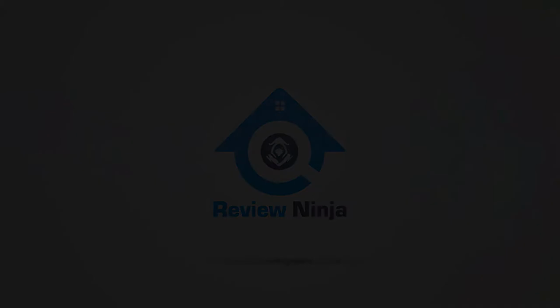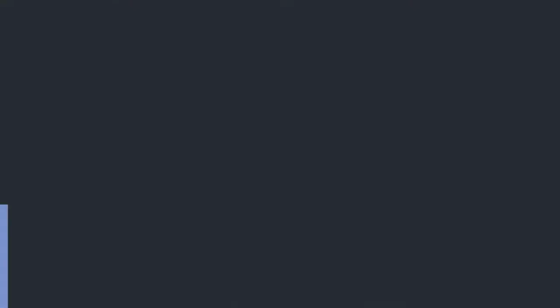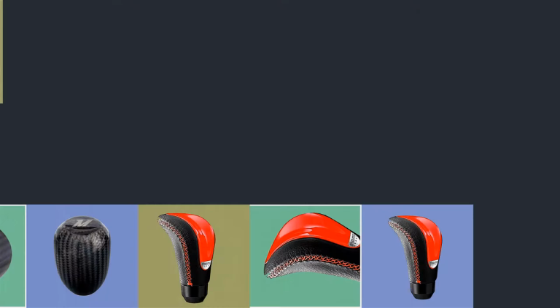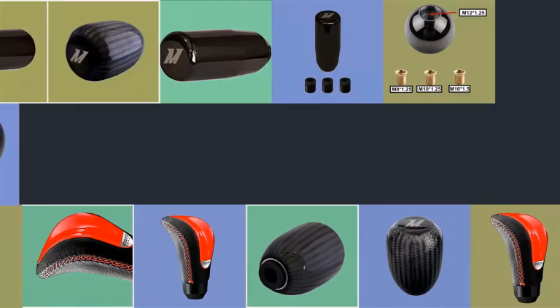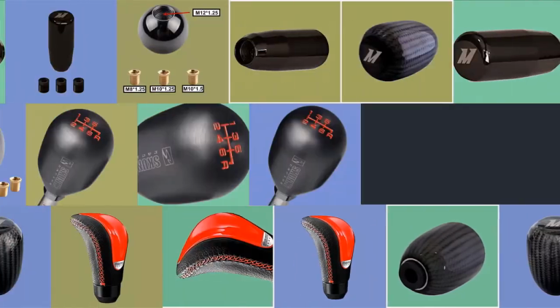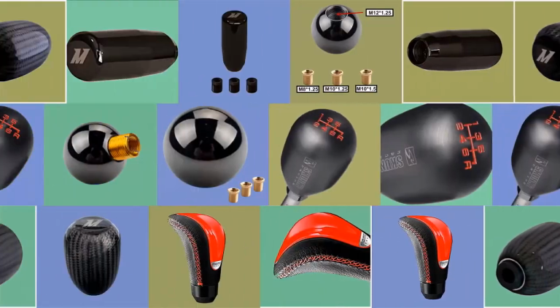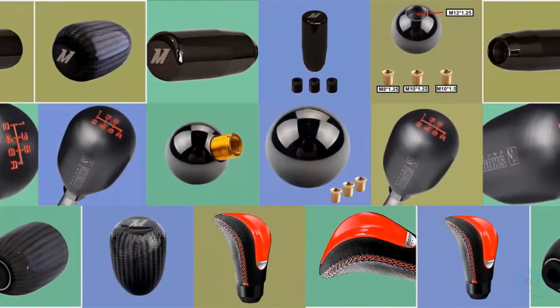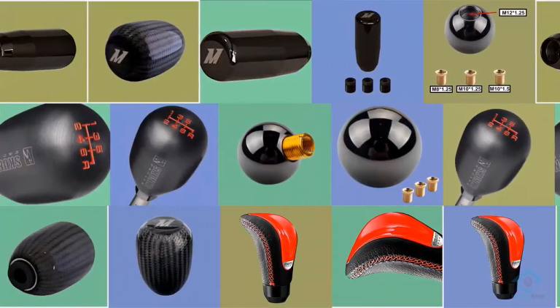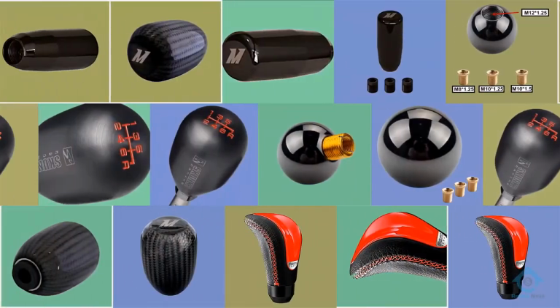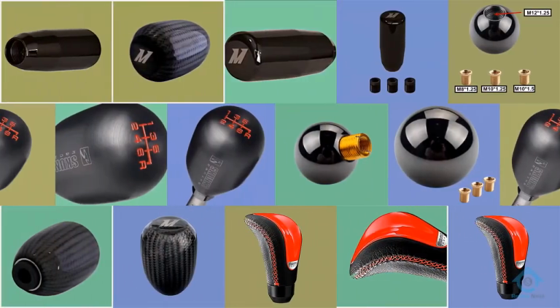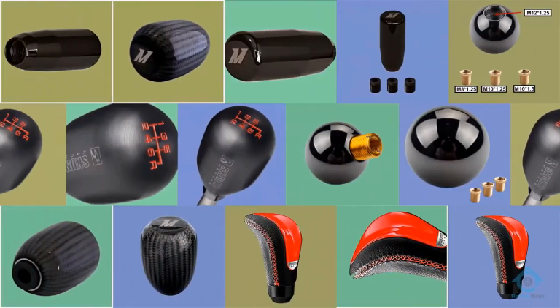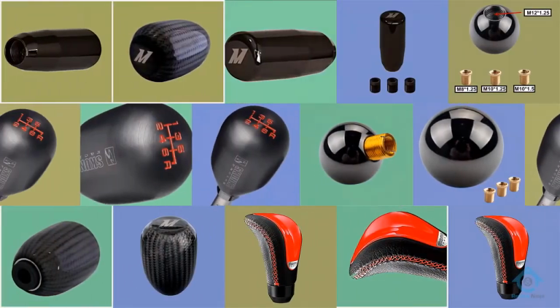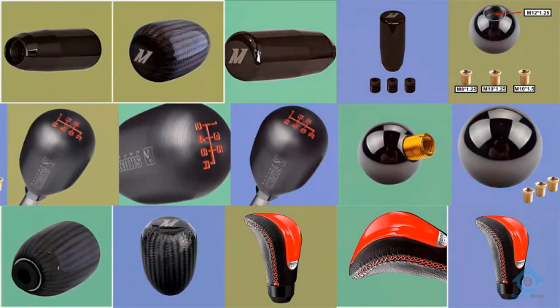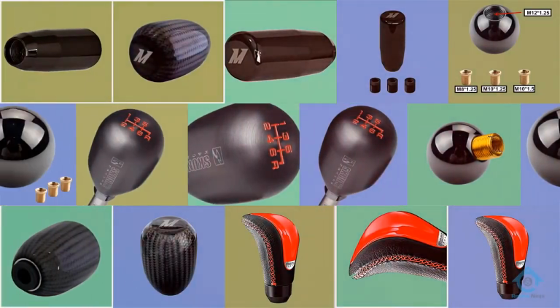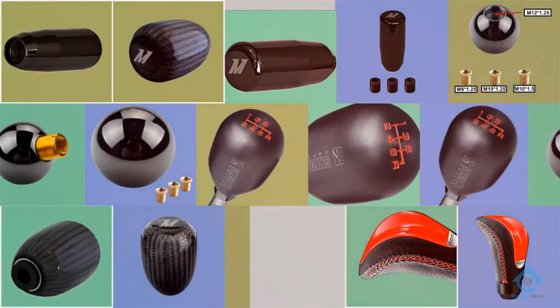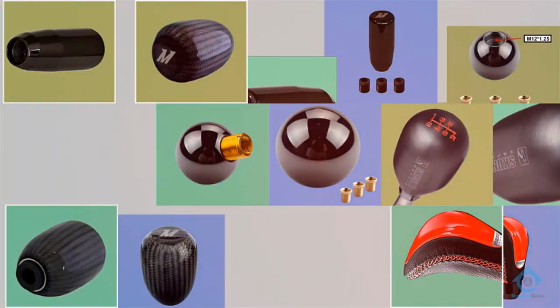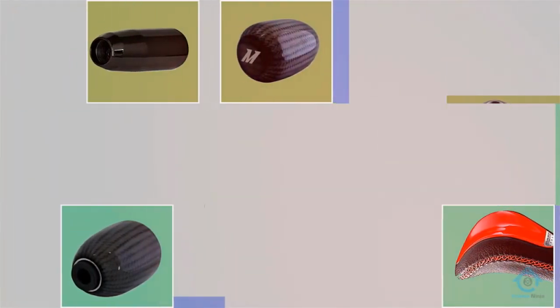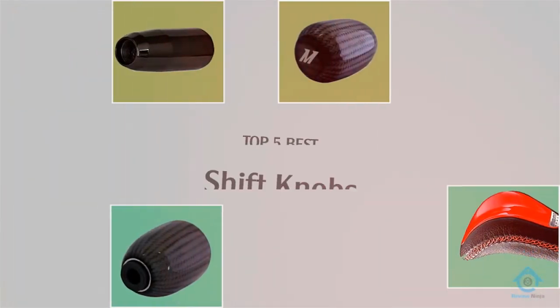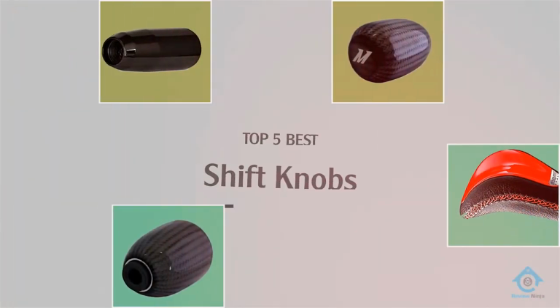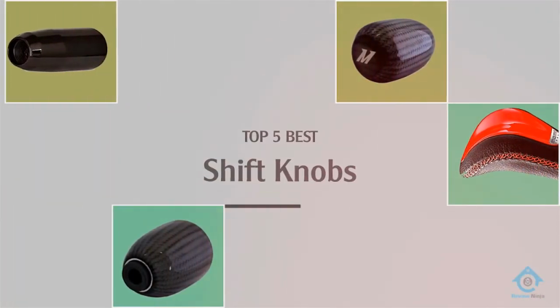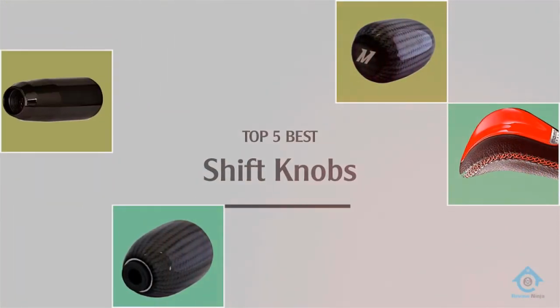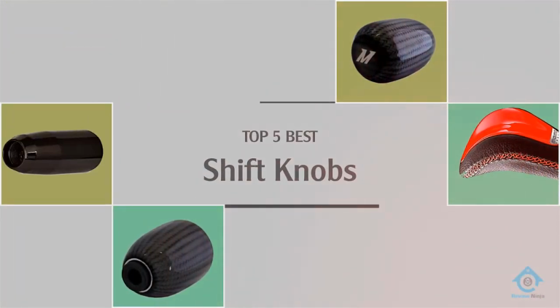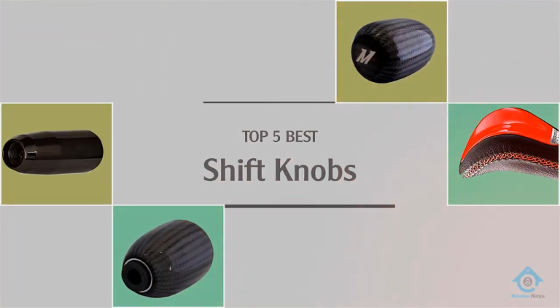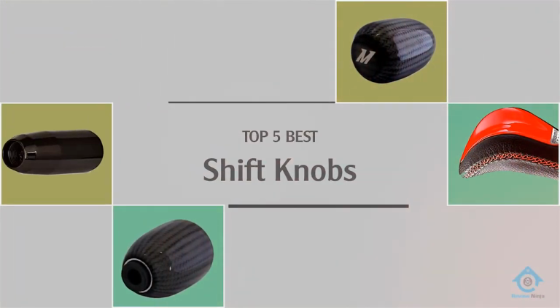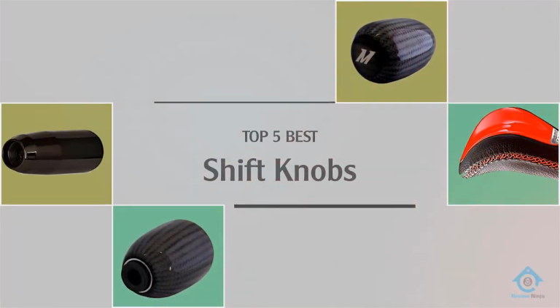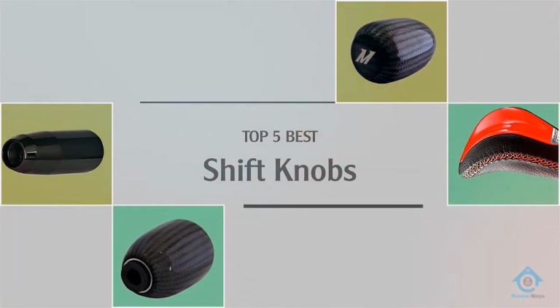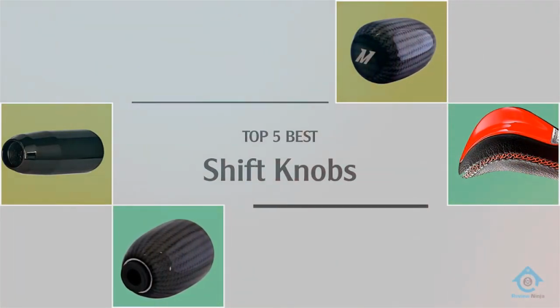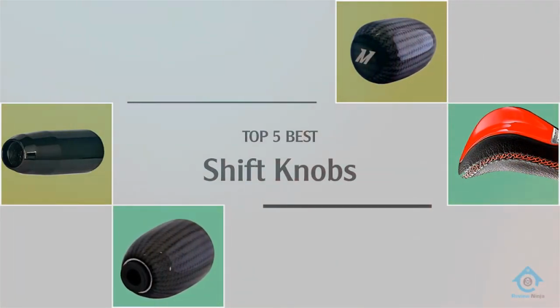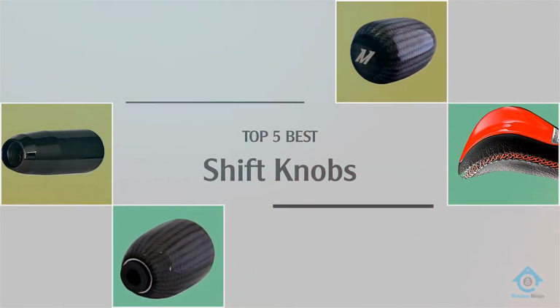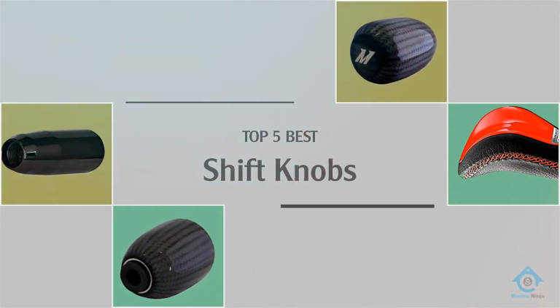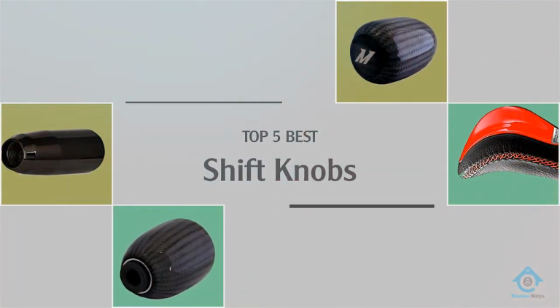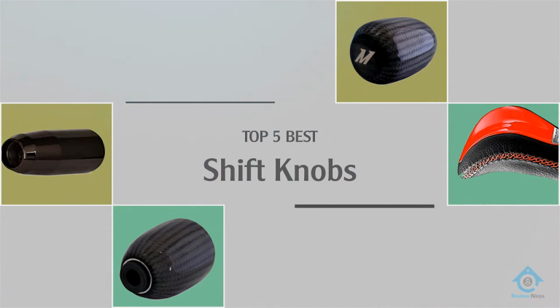If you are looking for cool shift knobs, here is a collection you have got to see. Let's get started.